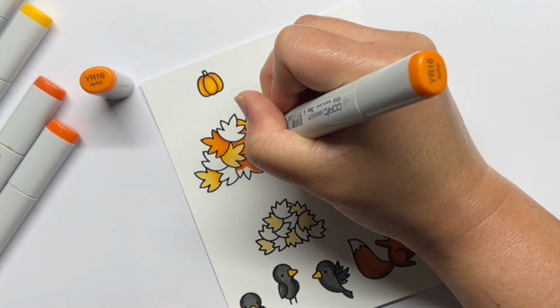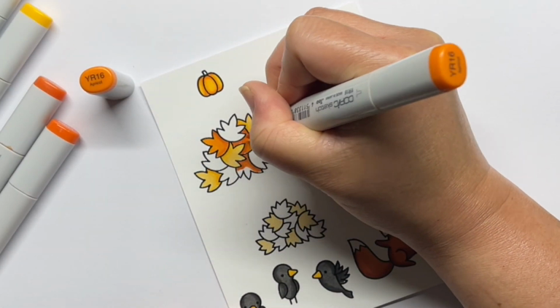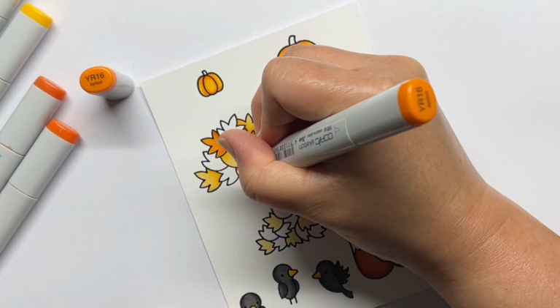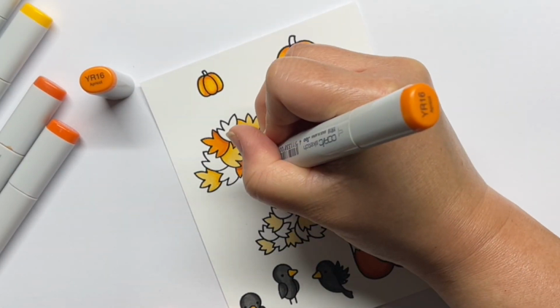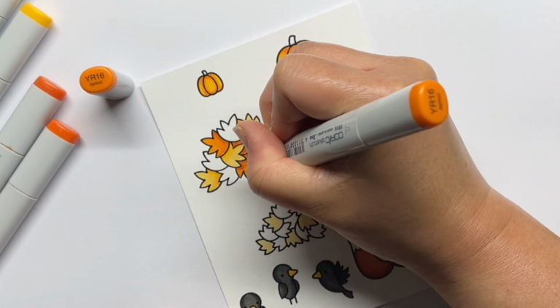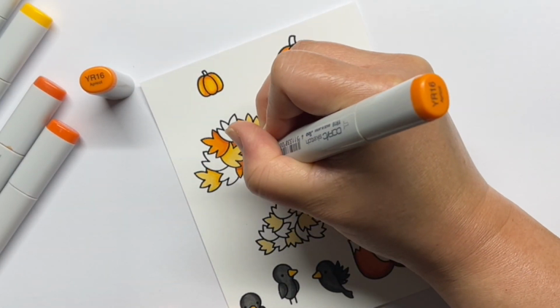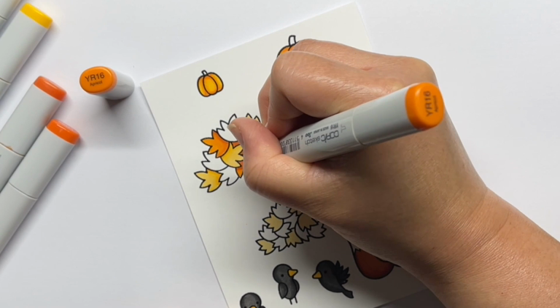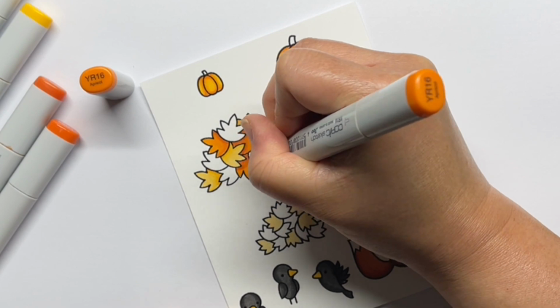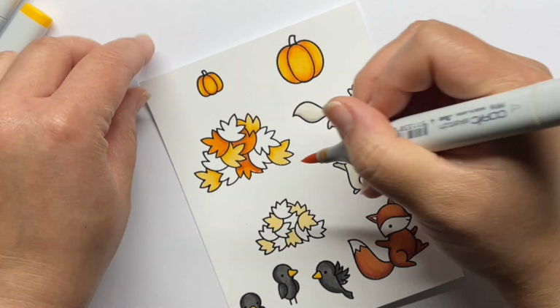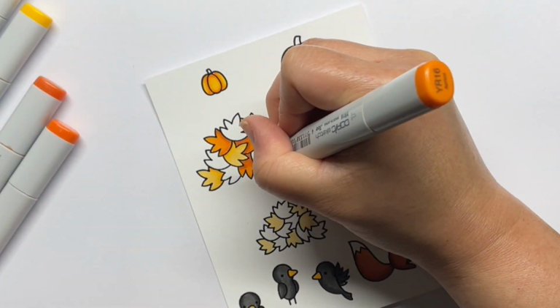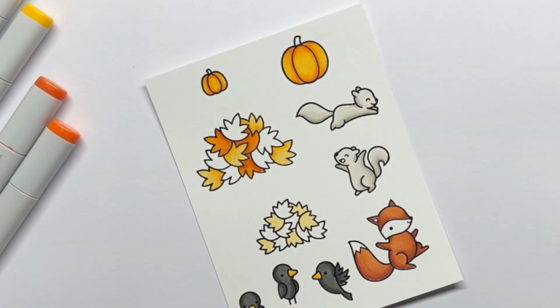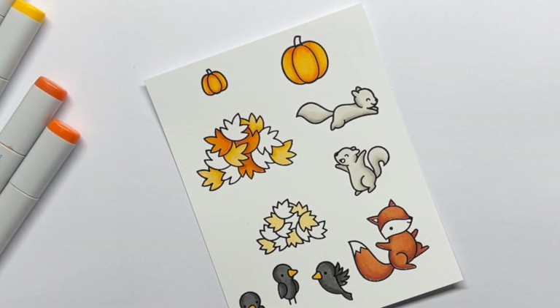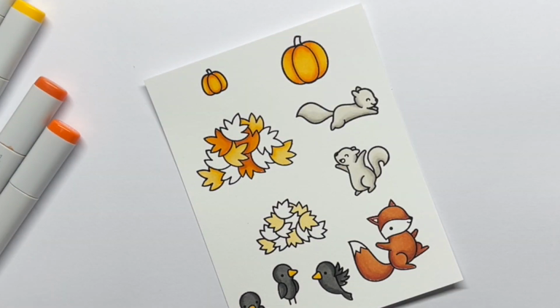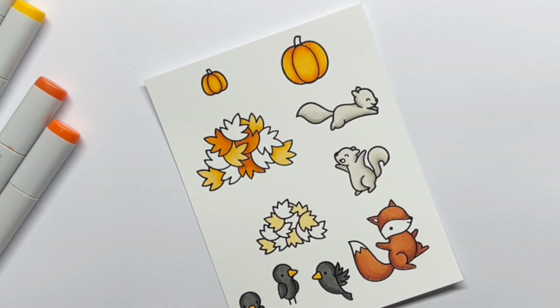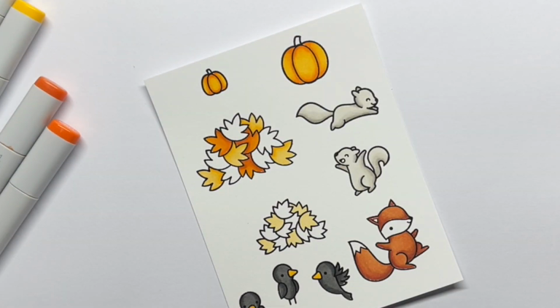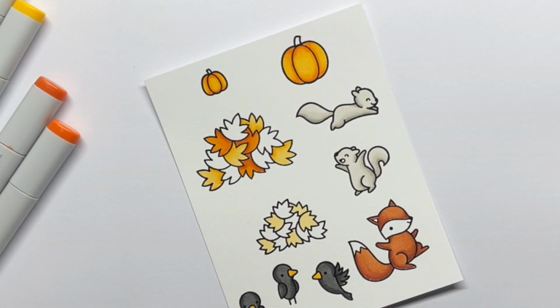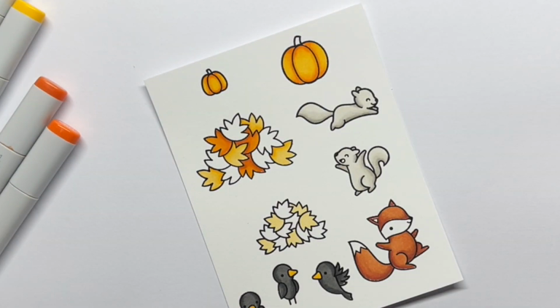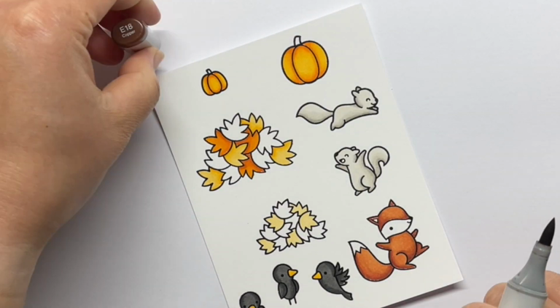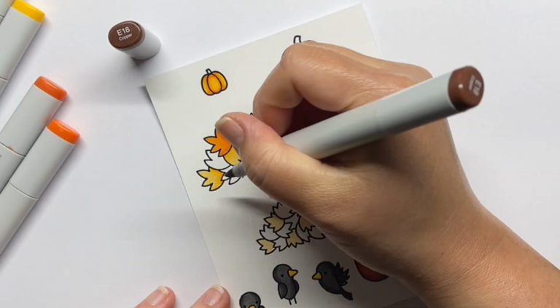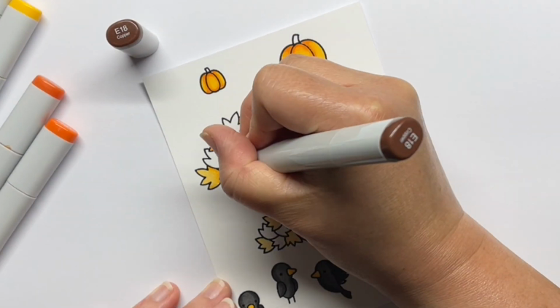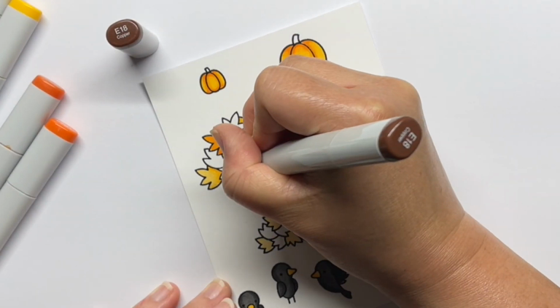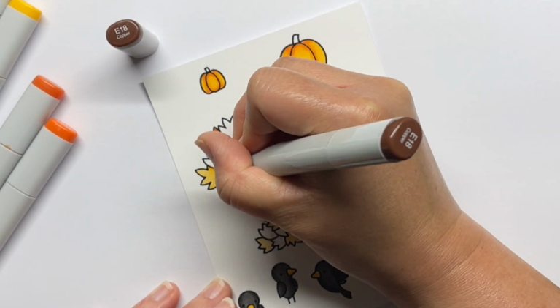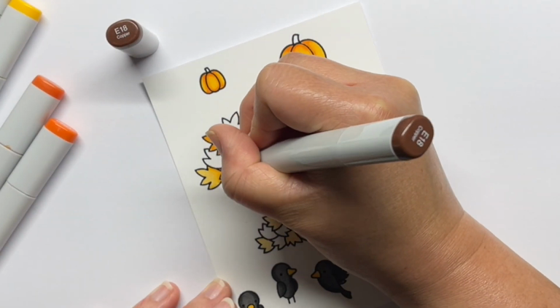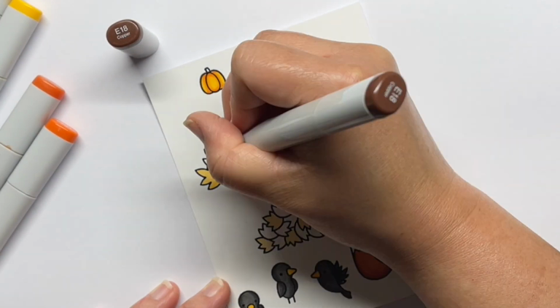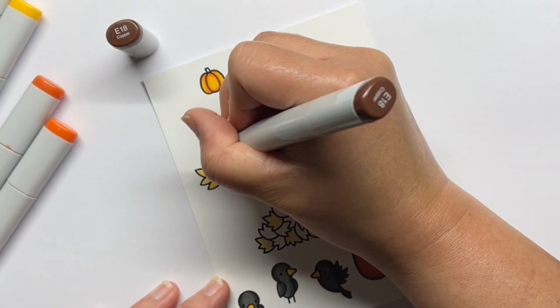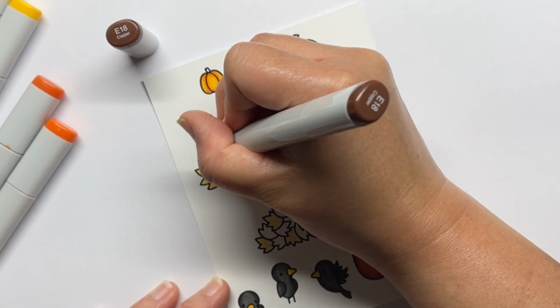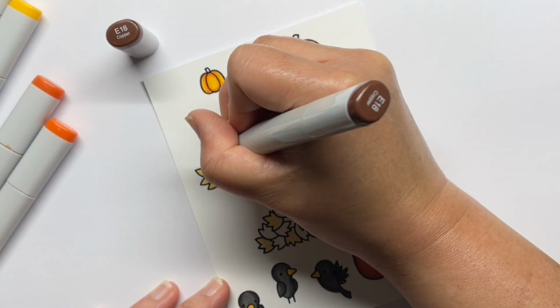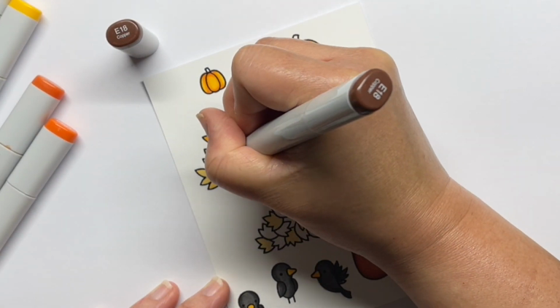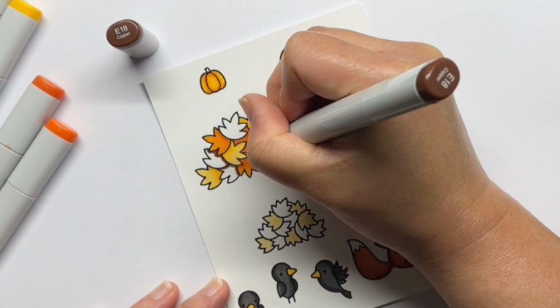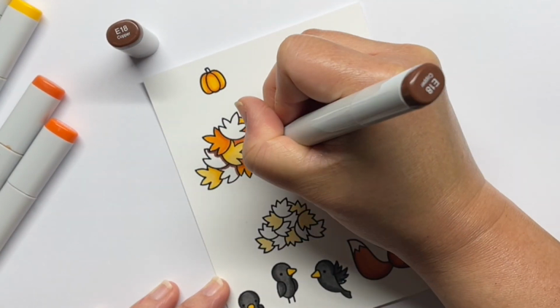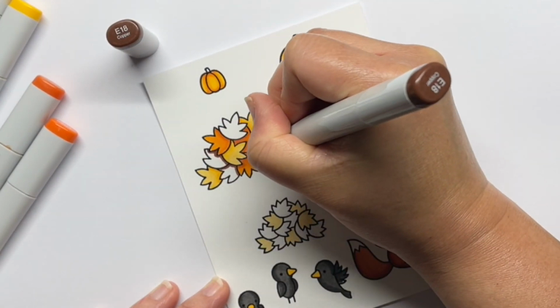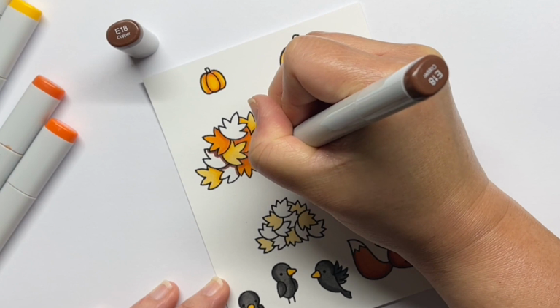Off camera, I stamped more of the leaves and pumpkins and colored them with Copic markers before die cutting all of them with the coordinating dies.